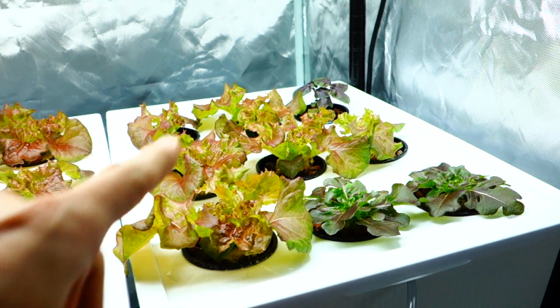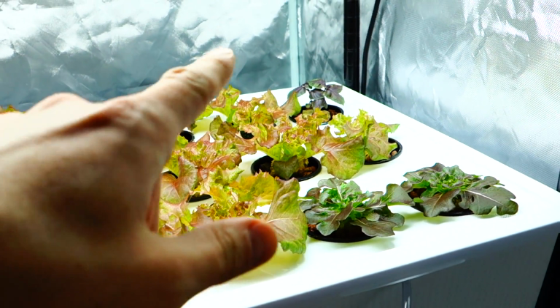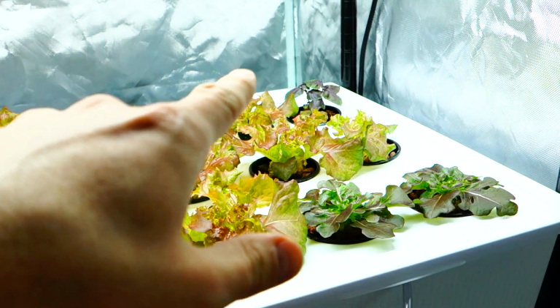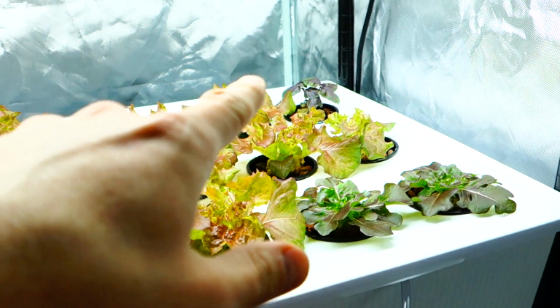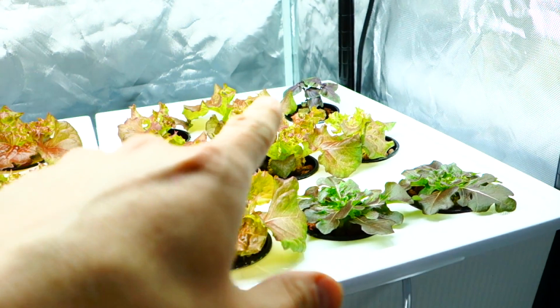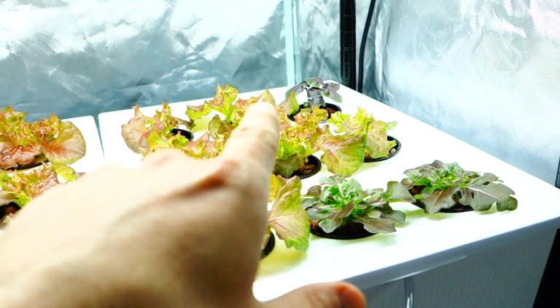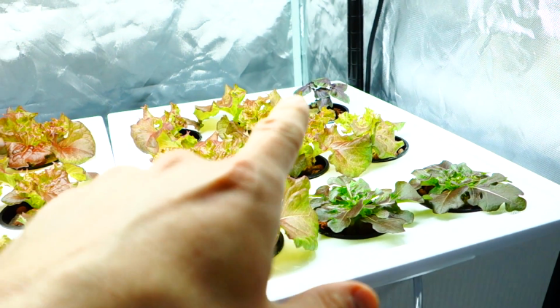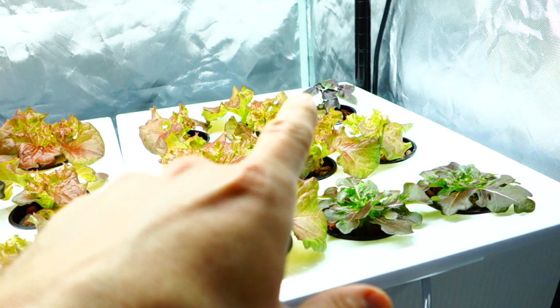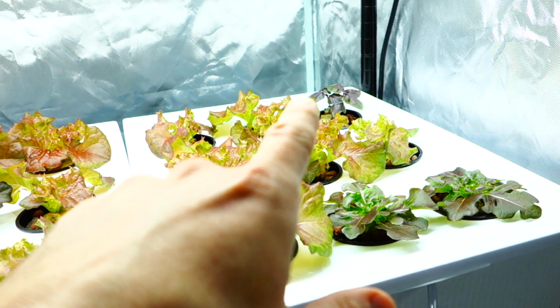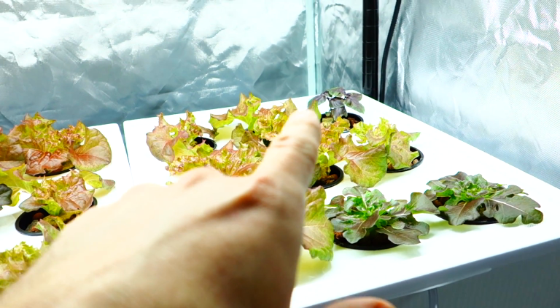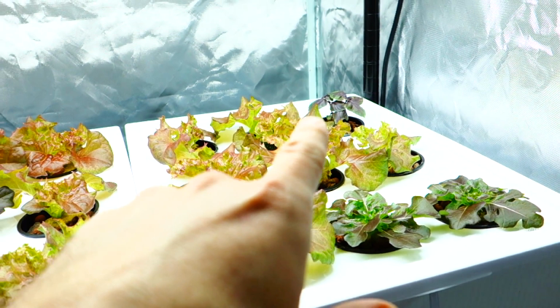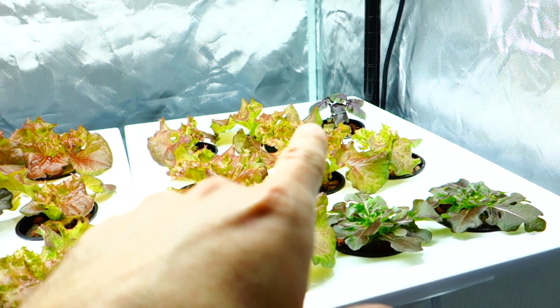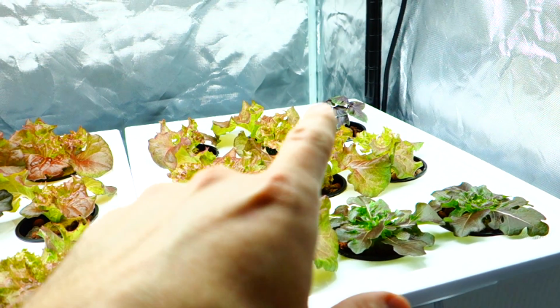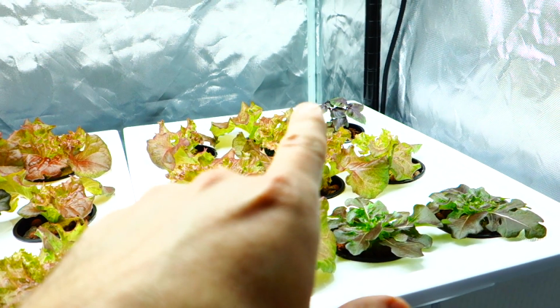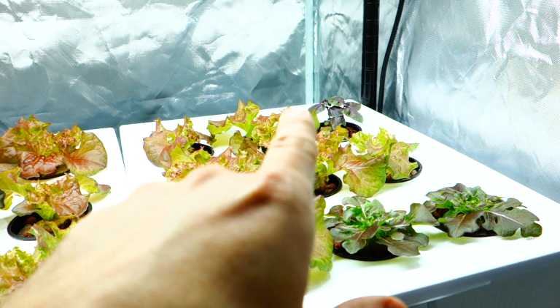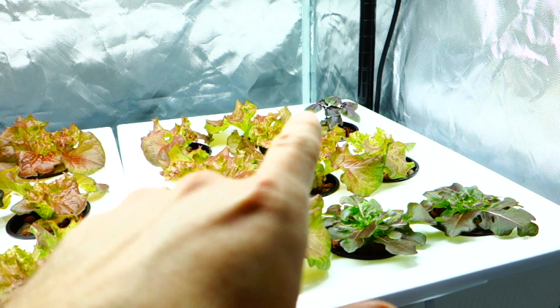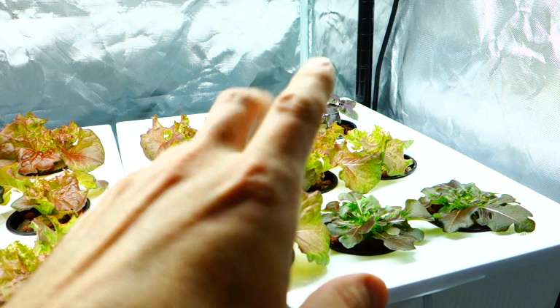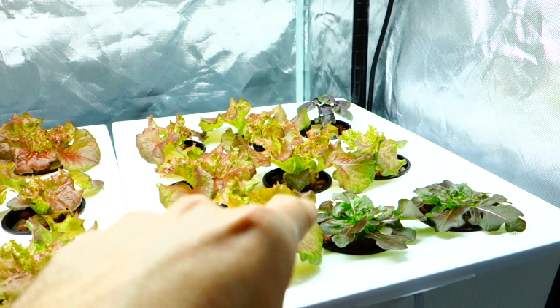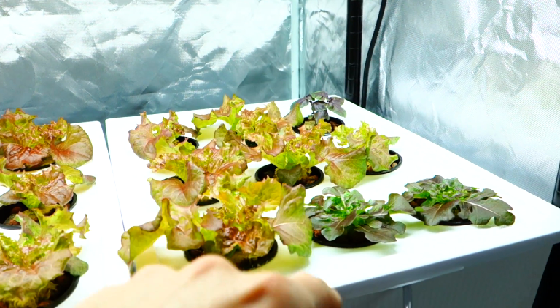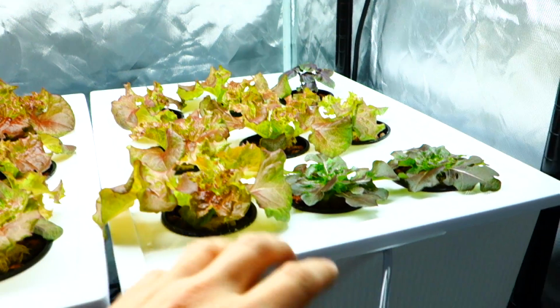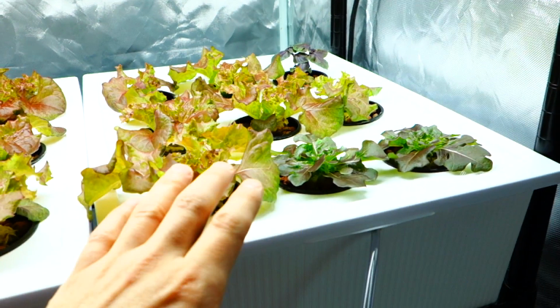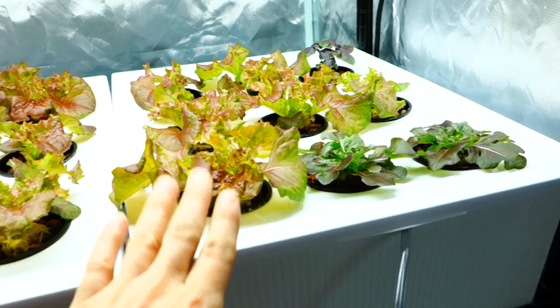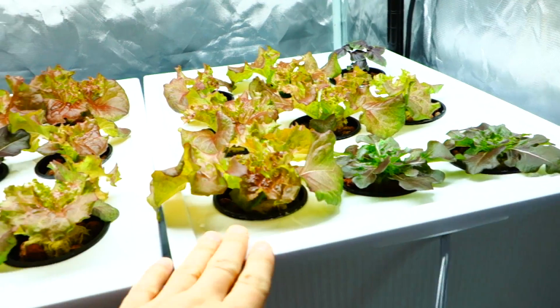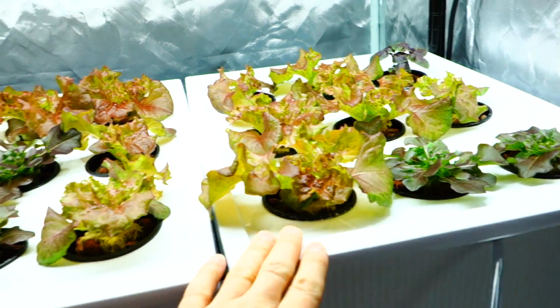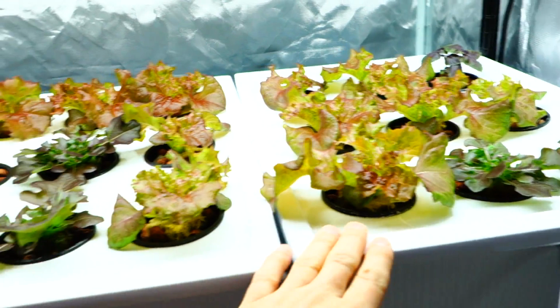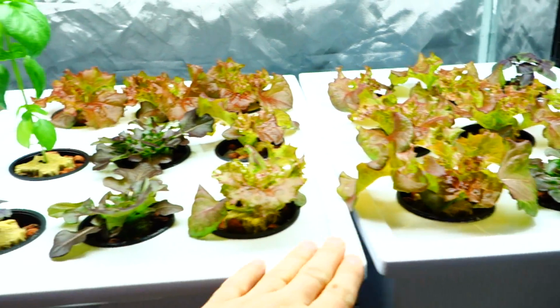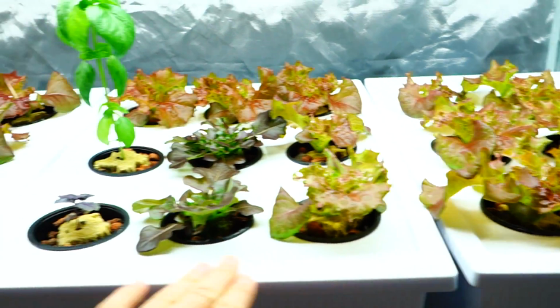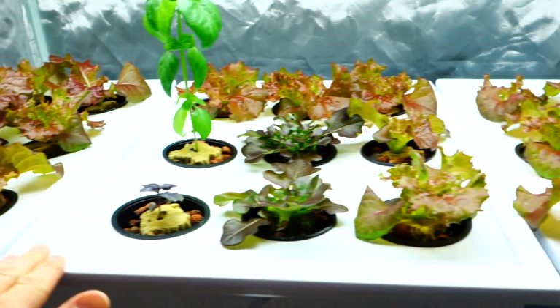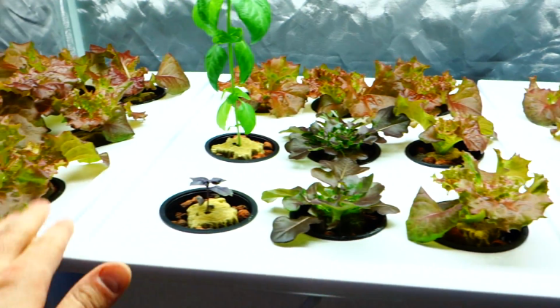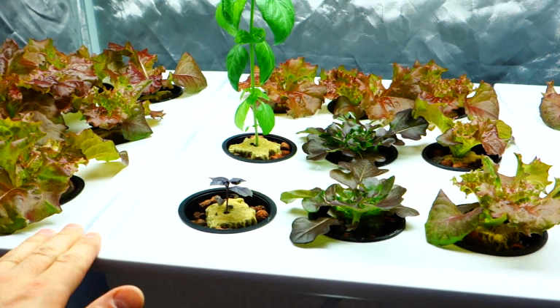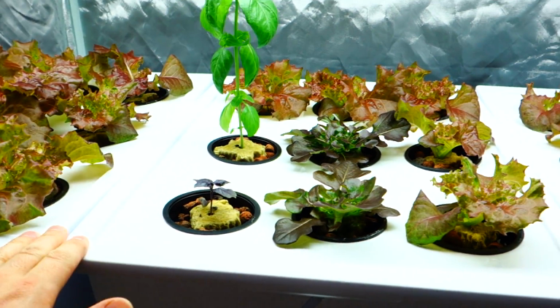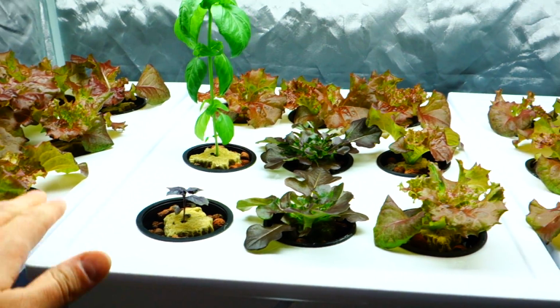Those purple lettuces — I think that's where I left off — they look good, they're going to survive. All the reservoirs need water, they need their nutrients.